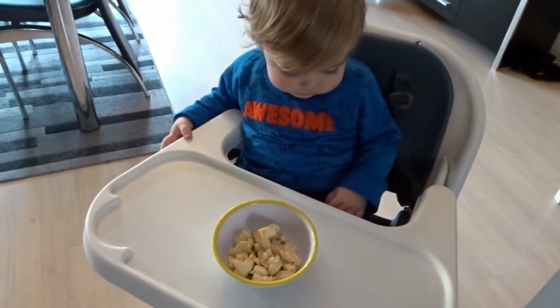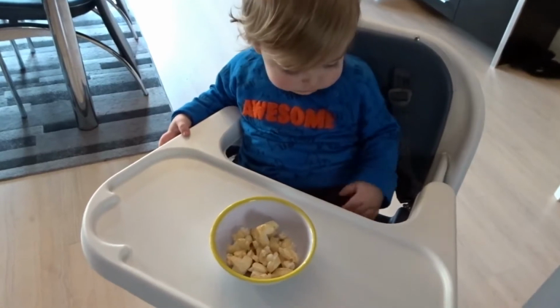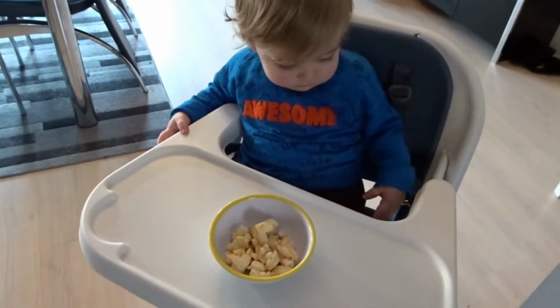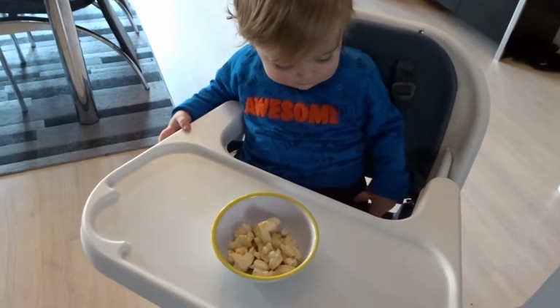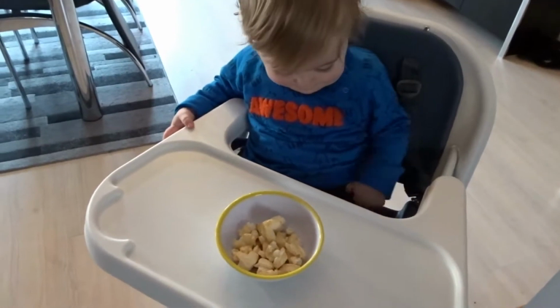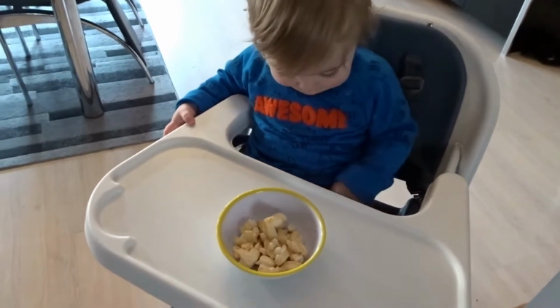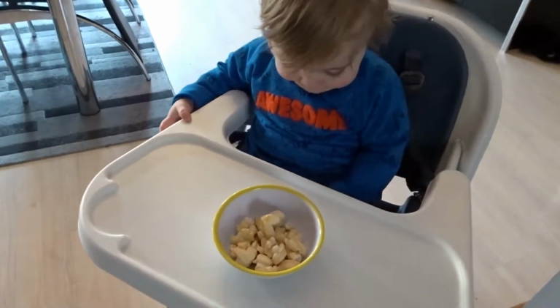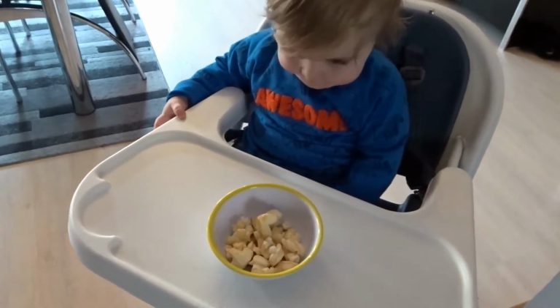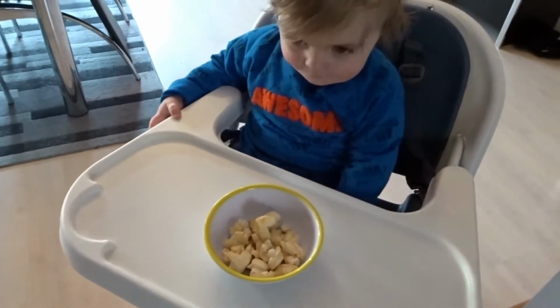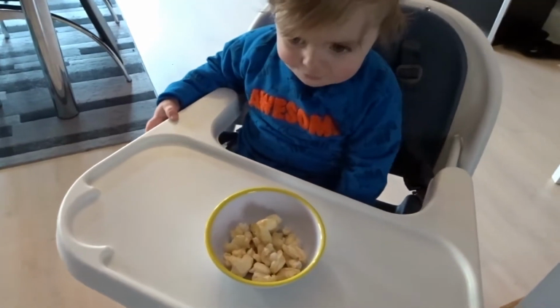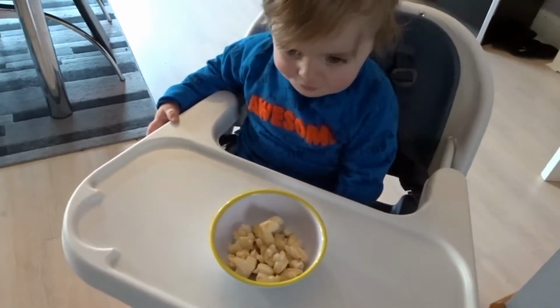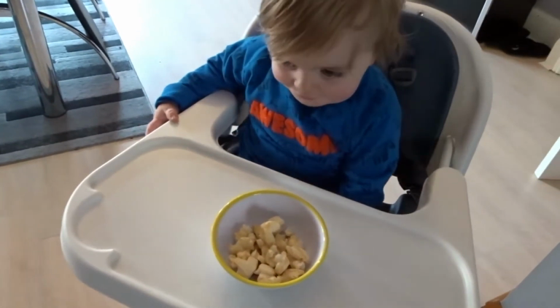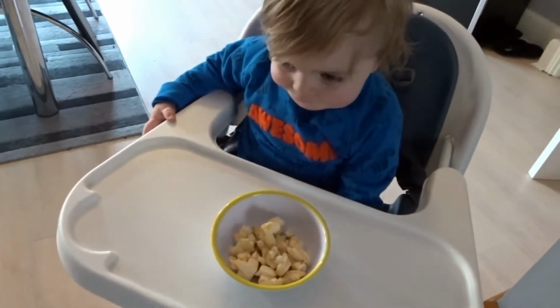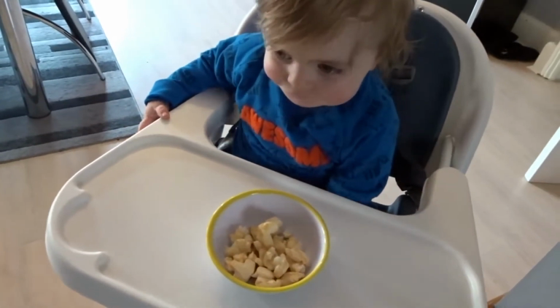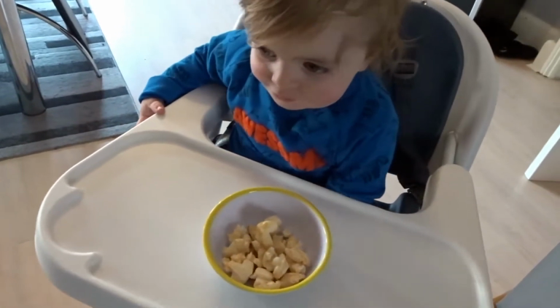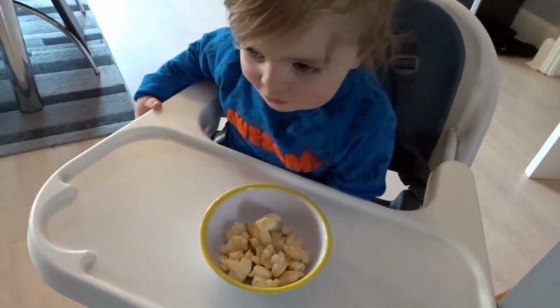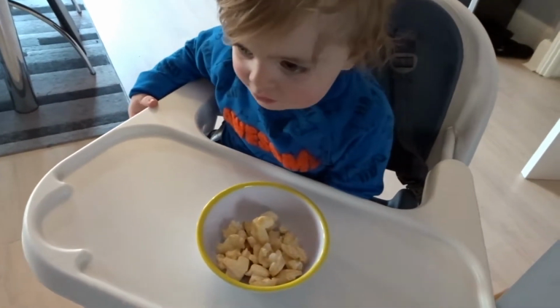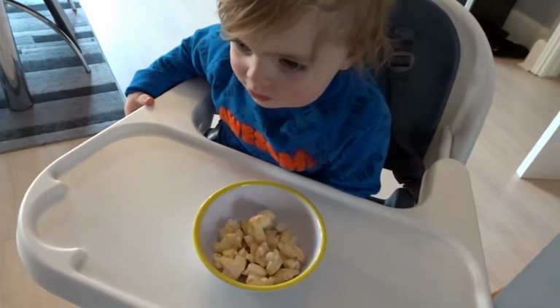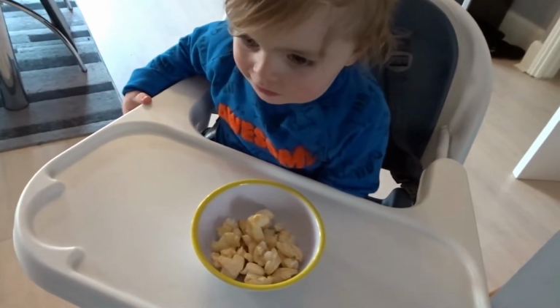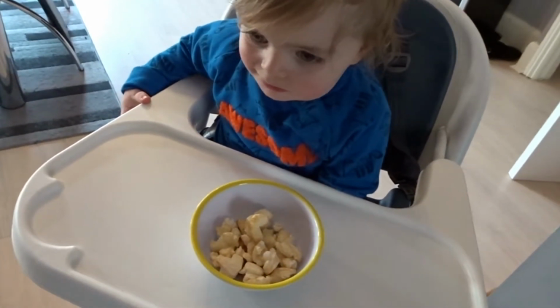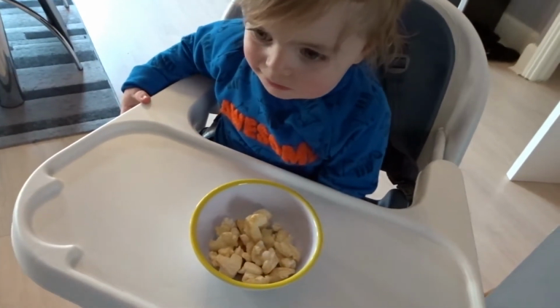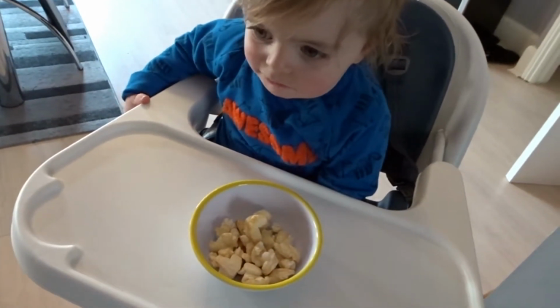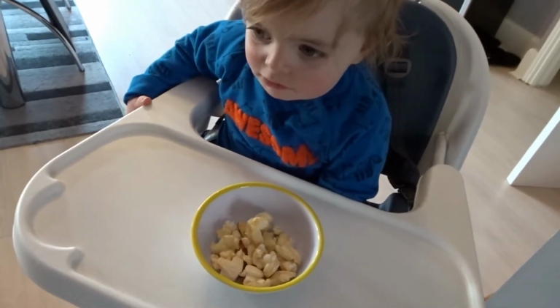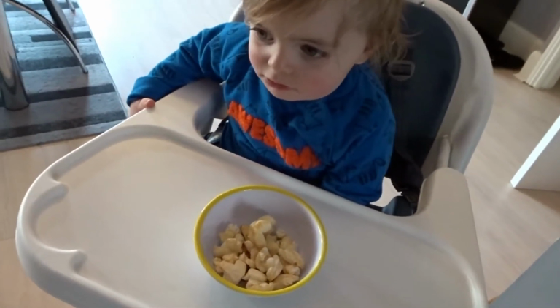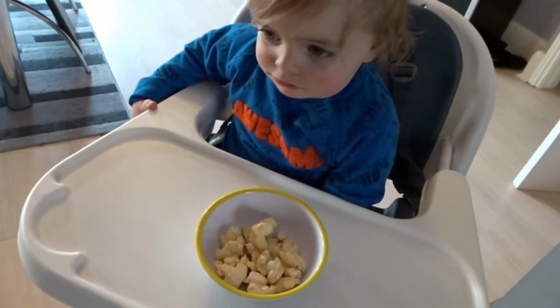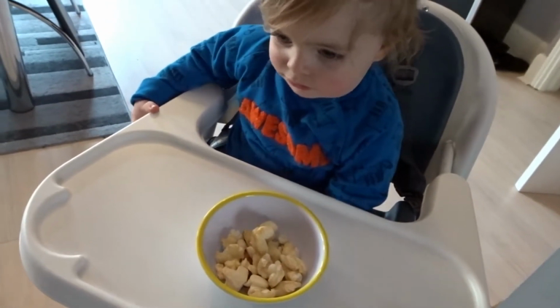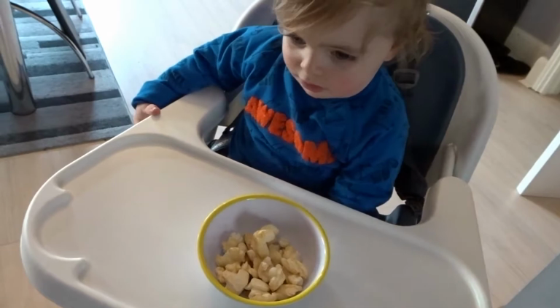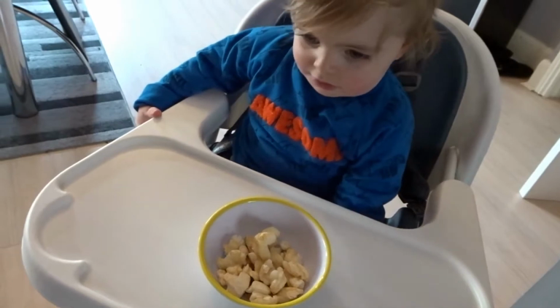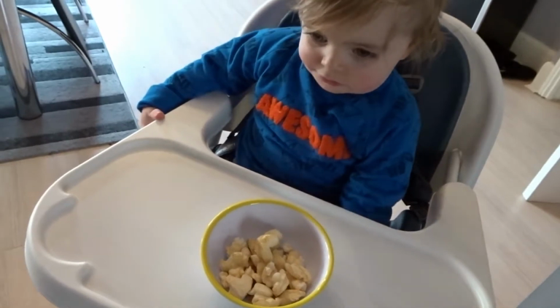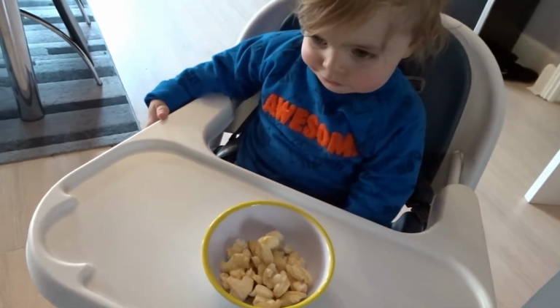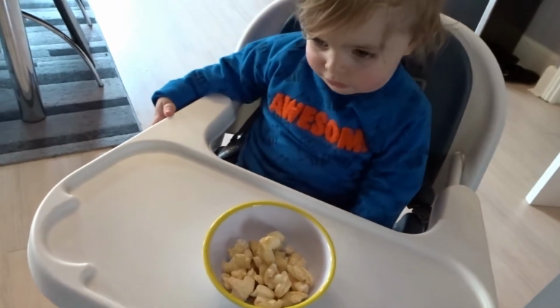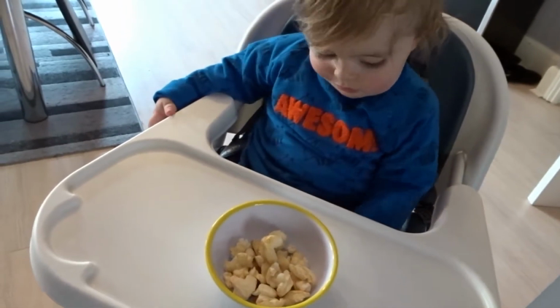He's a little bit grumpy because he's just woken up from his nap.